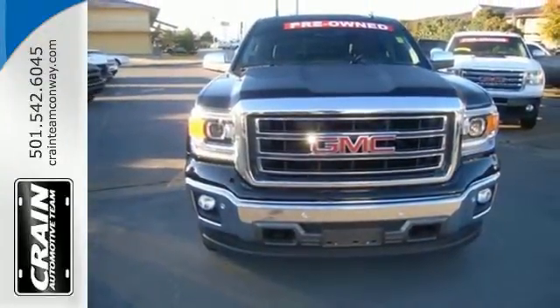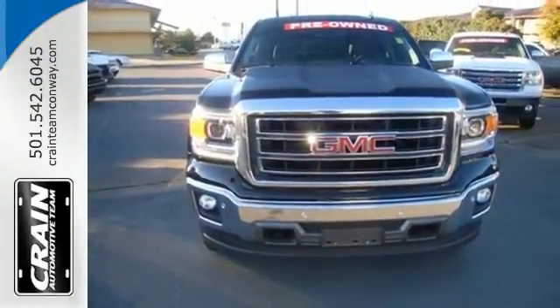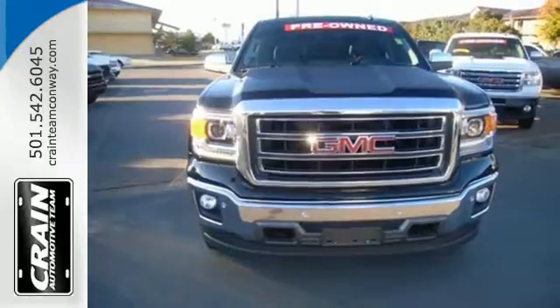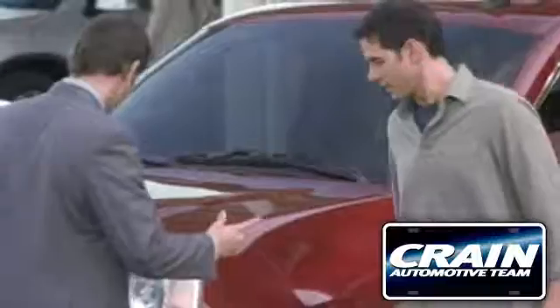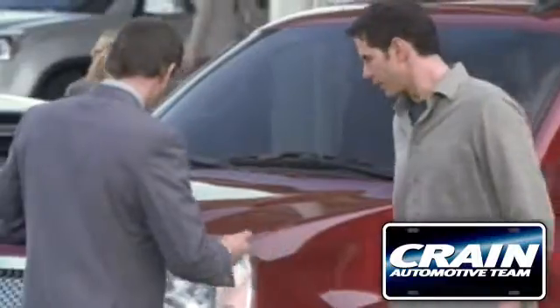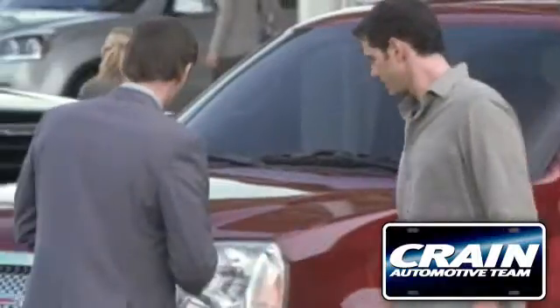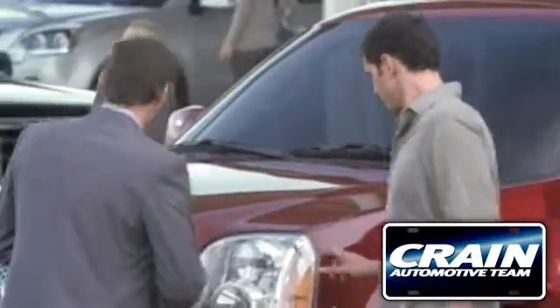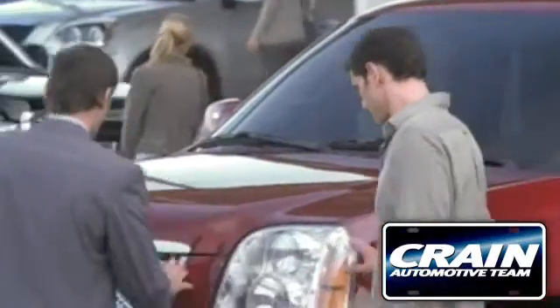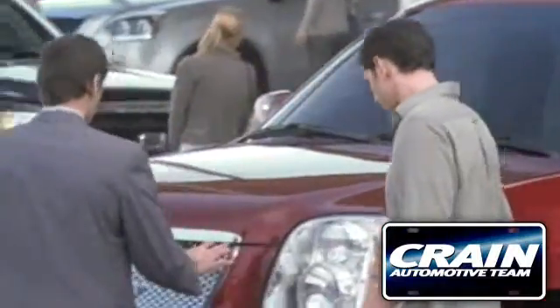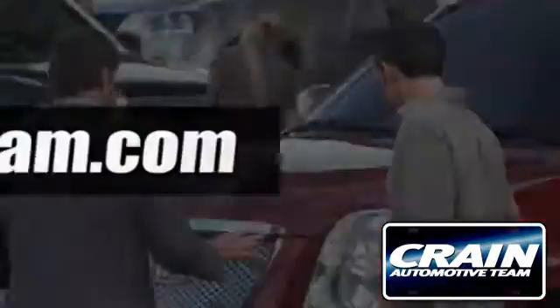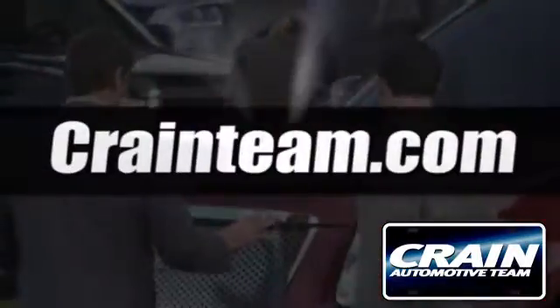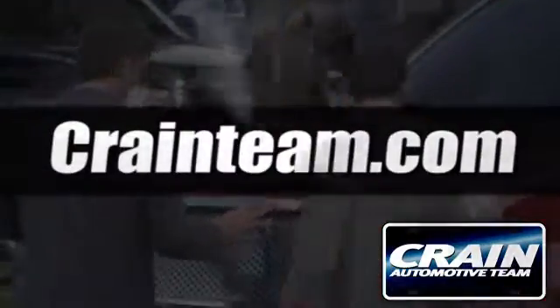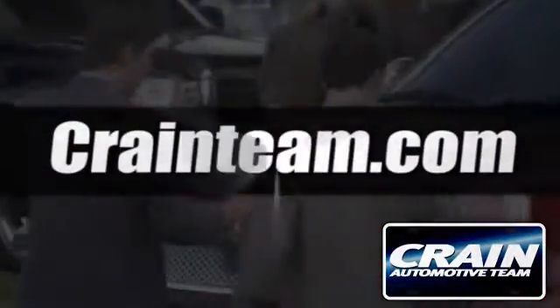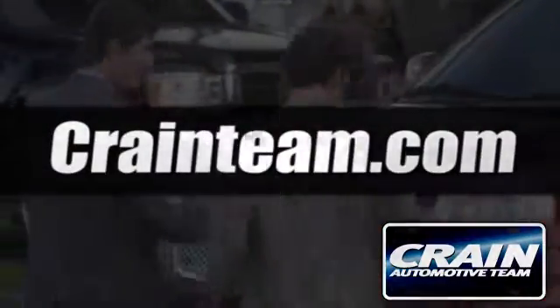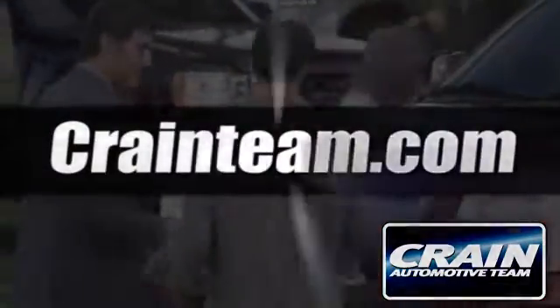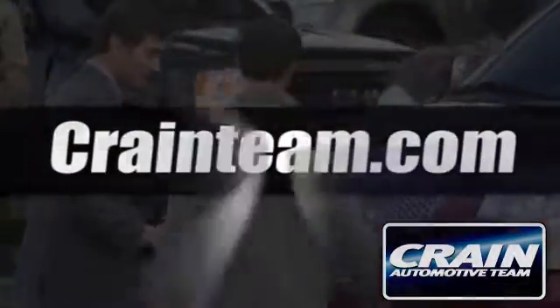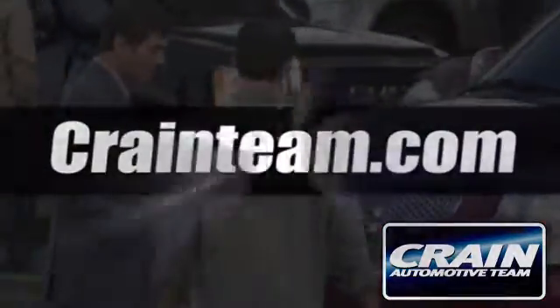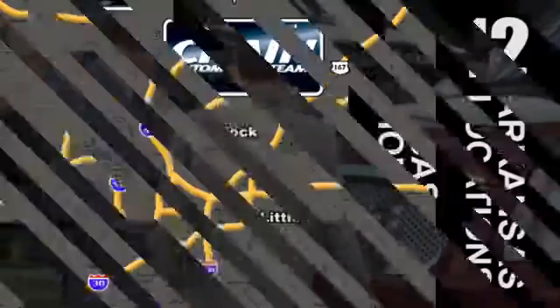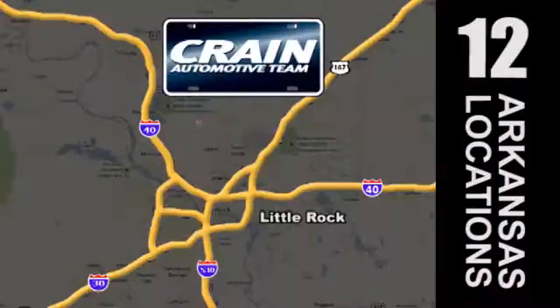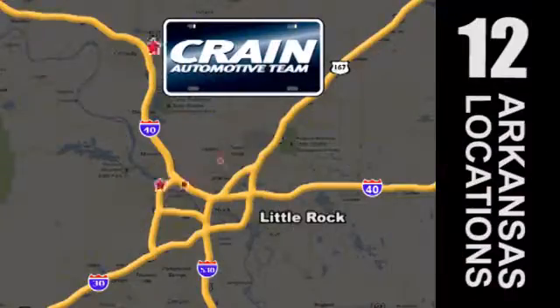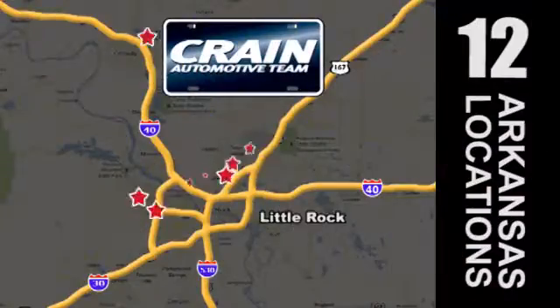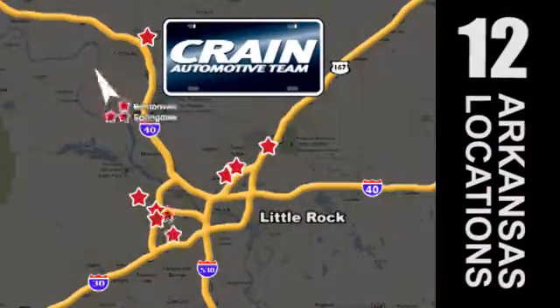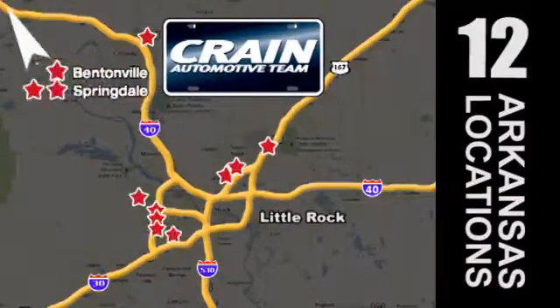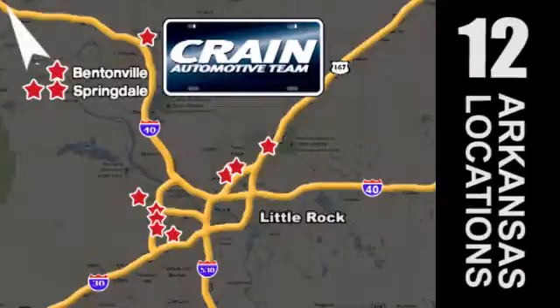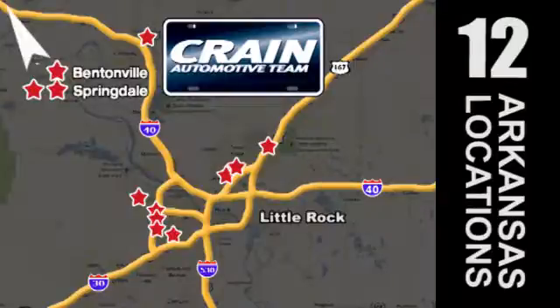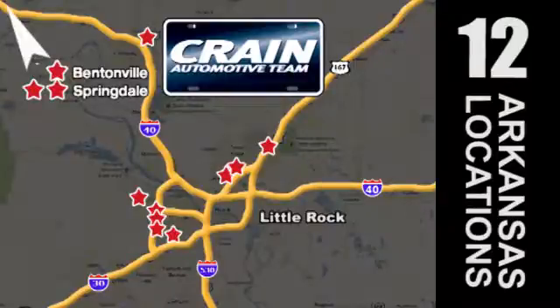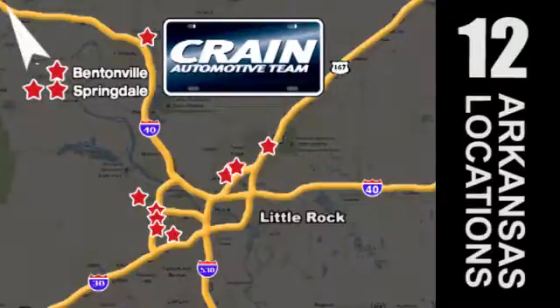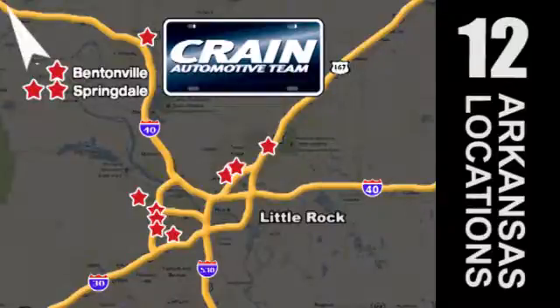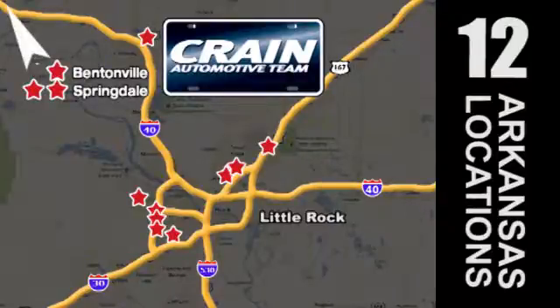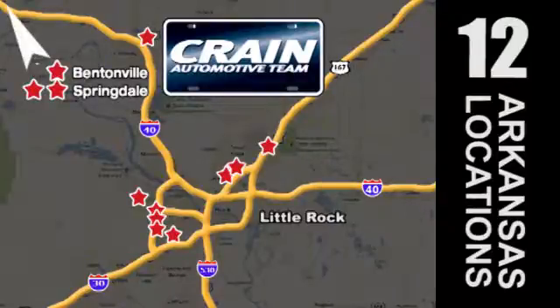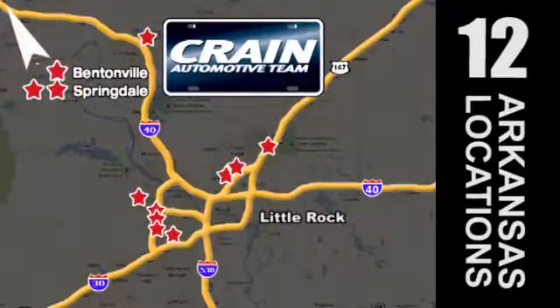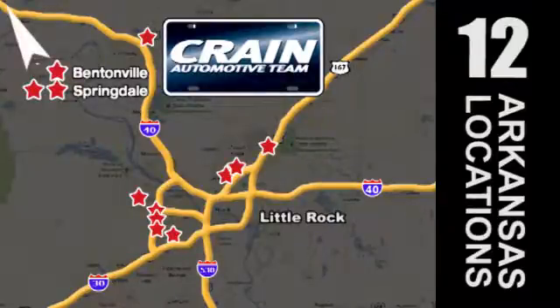Visit us anytime at craneteam.com. Go, go, go. Craneteam's got them. Craneteam.com.